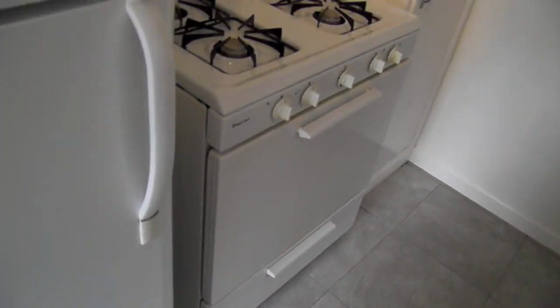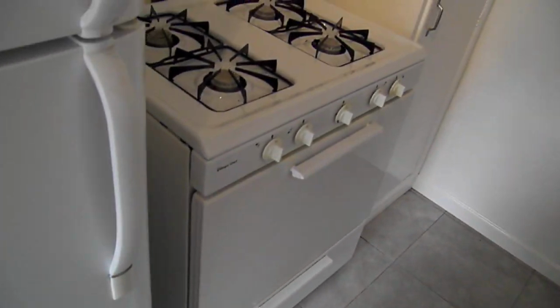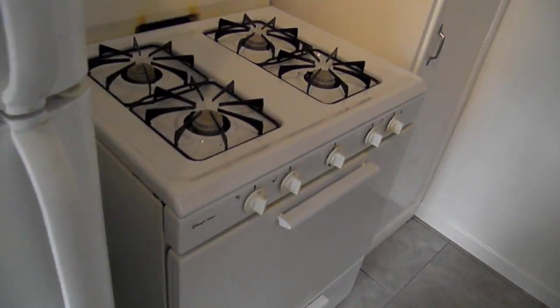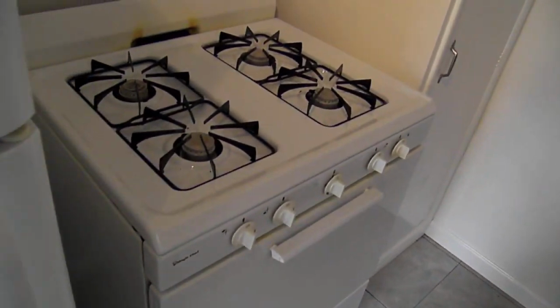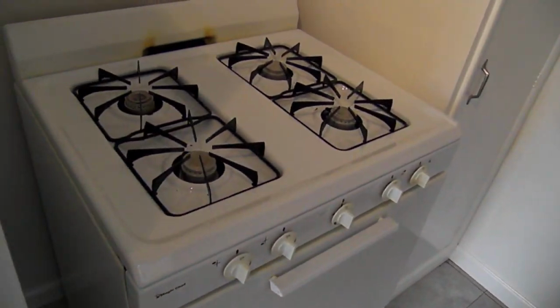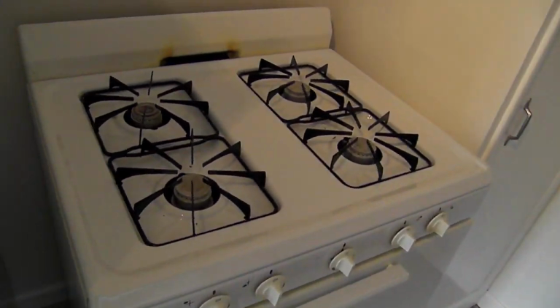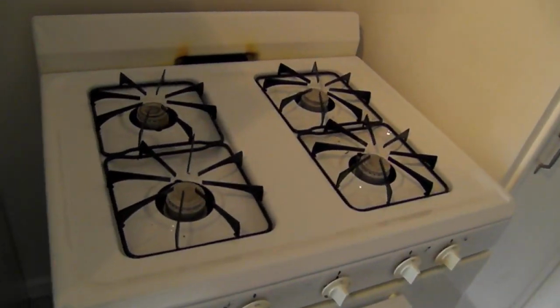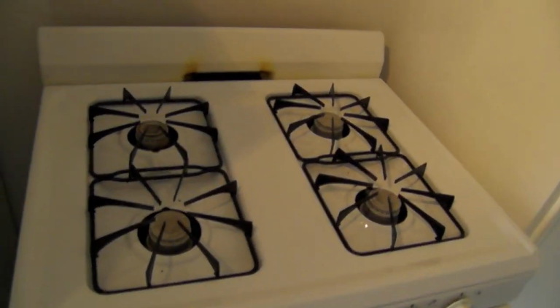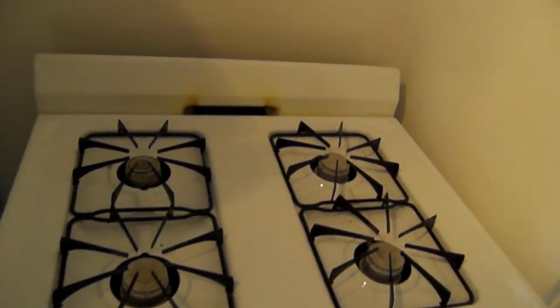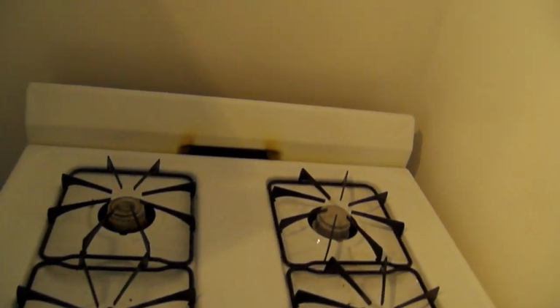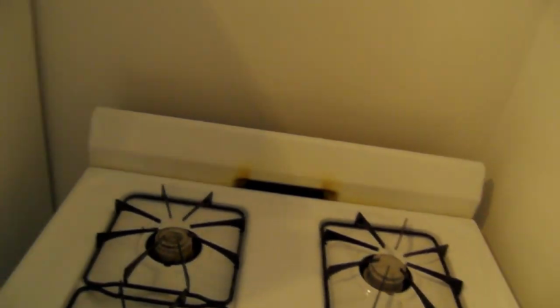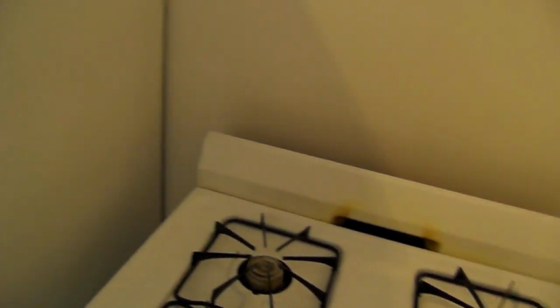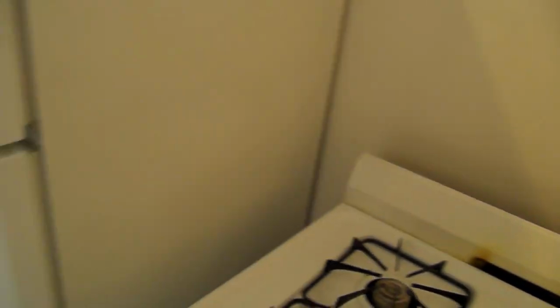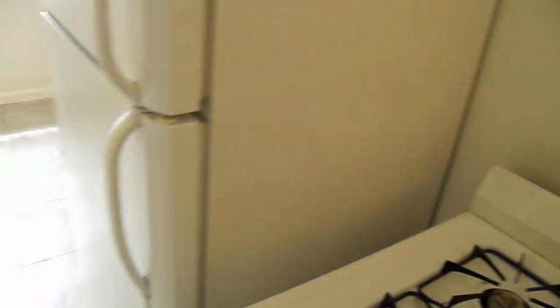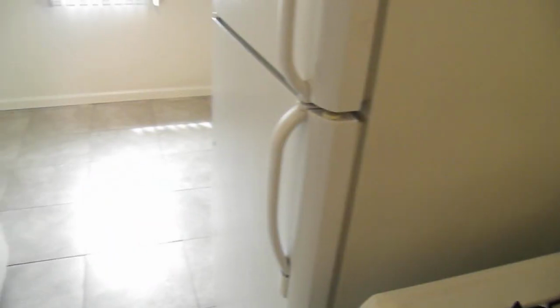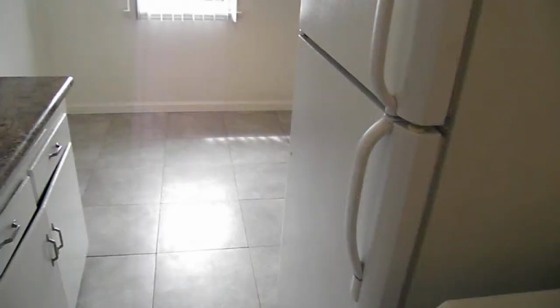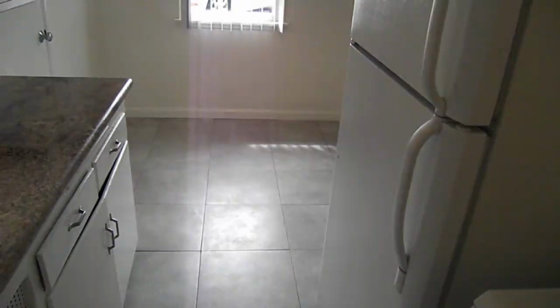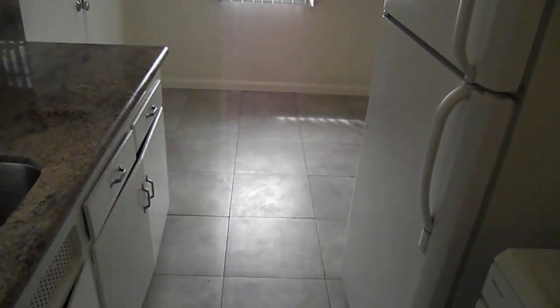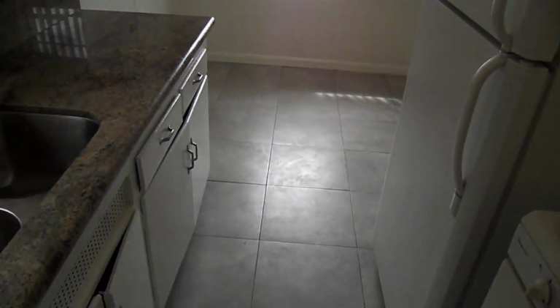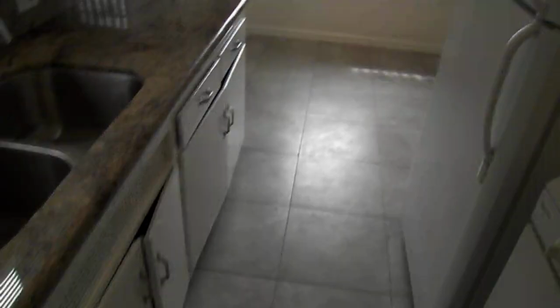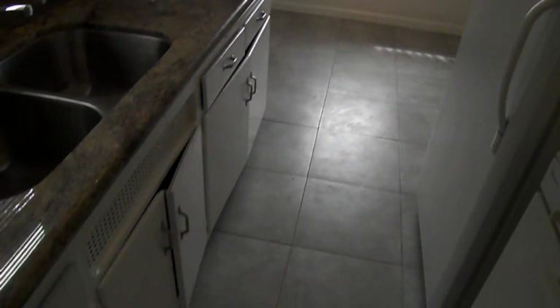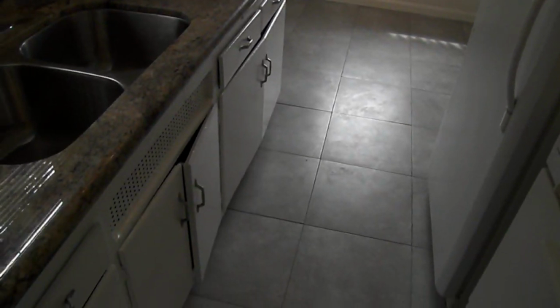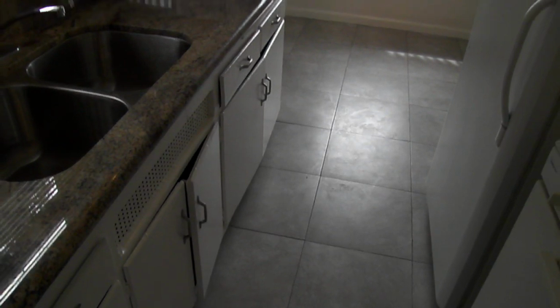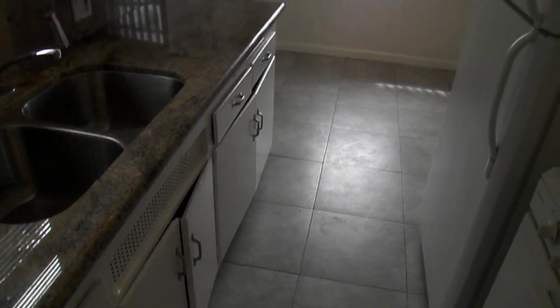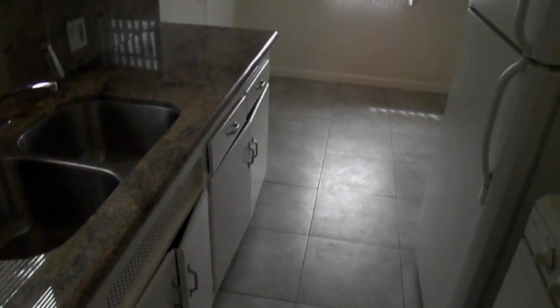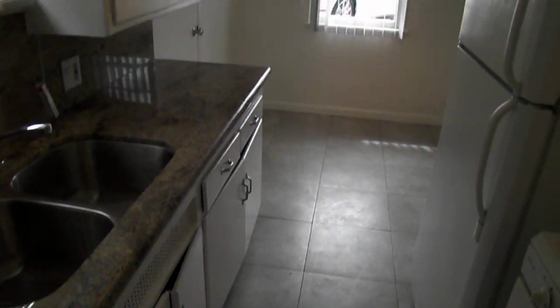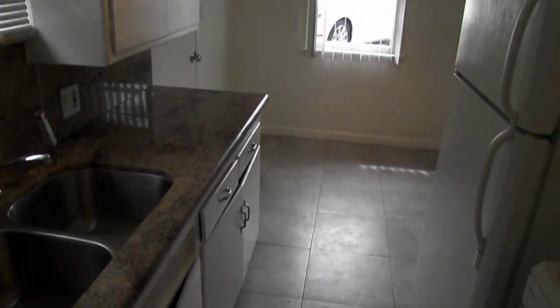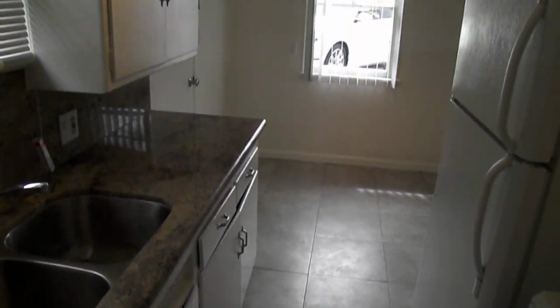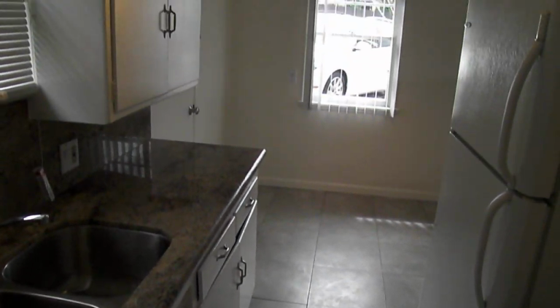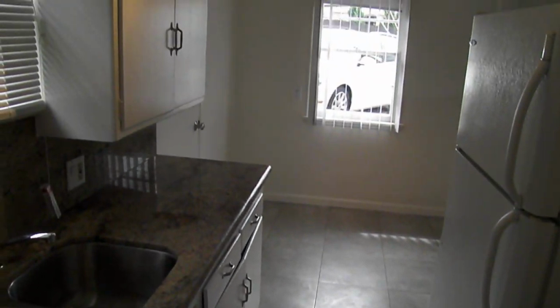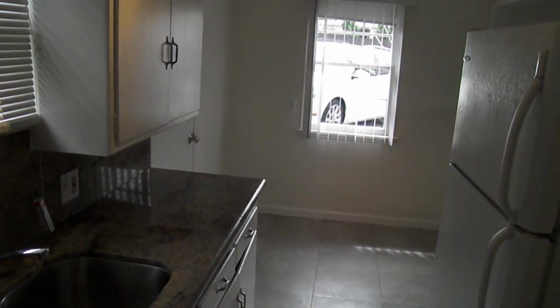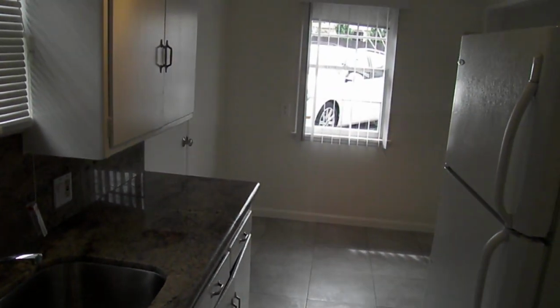Give you a shot from the other side. Nice dining area, lots of natural light.